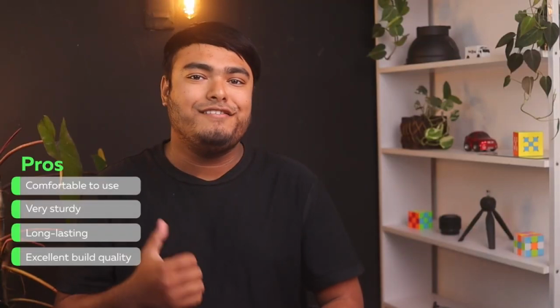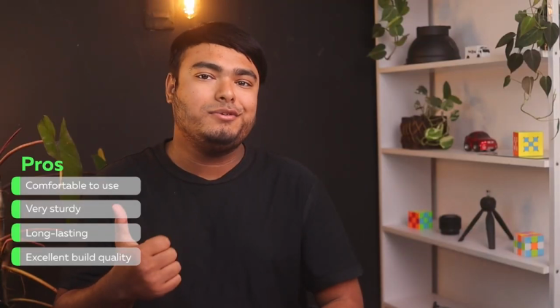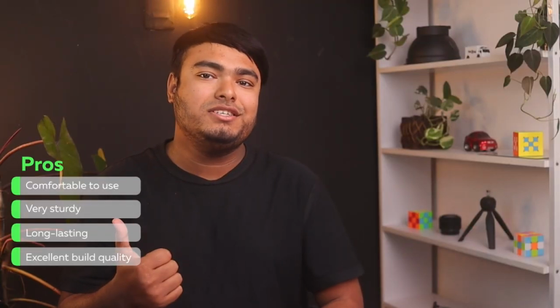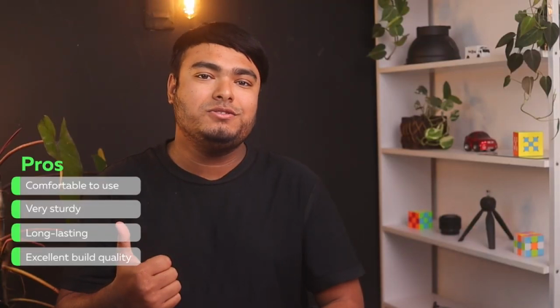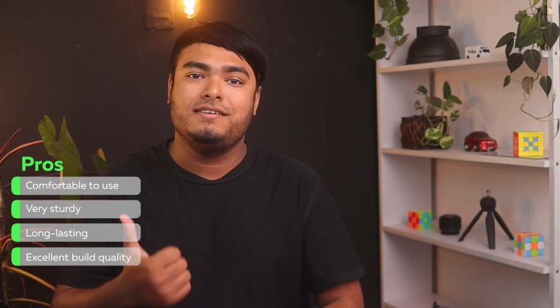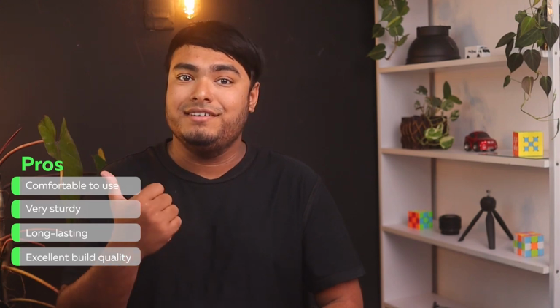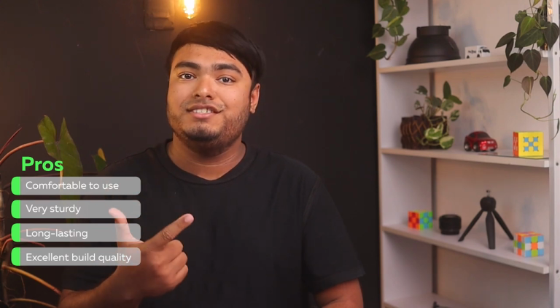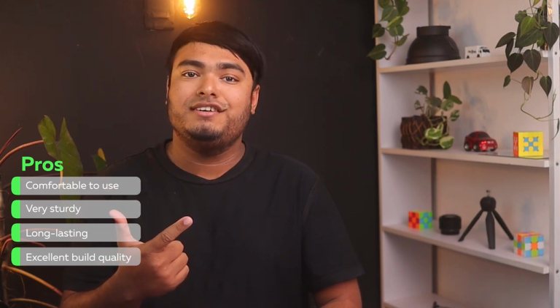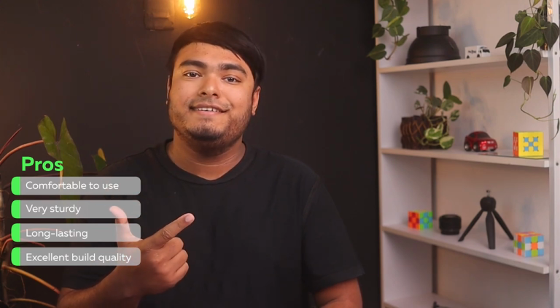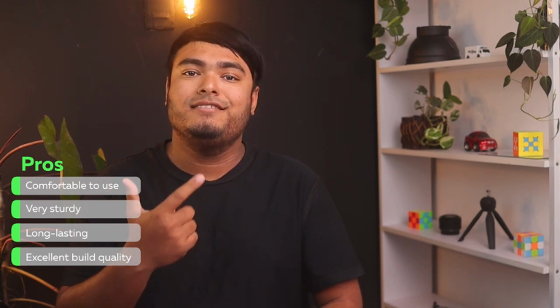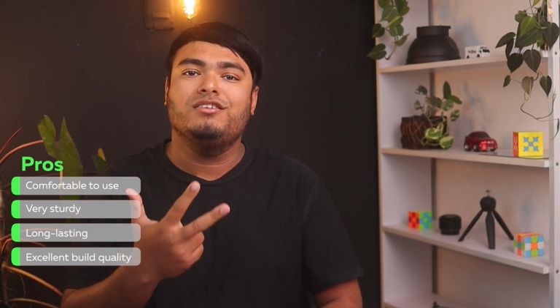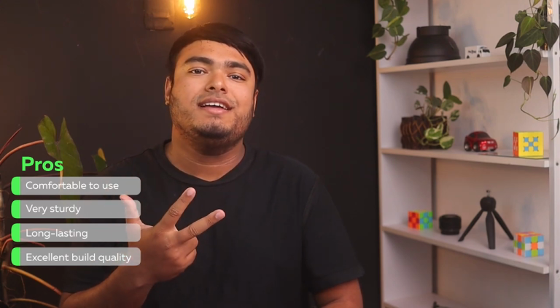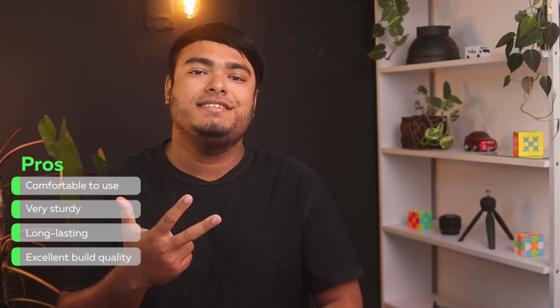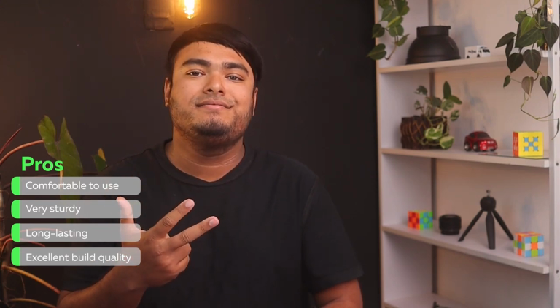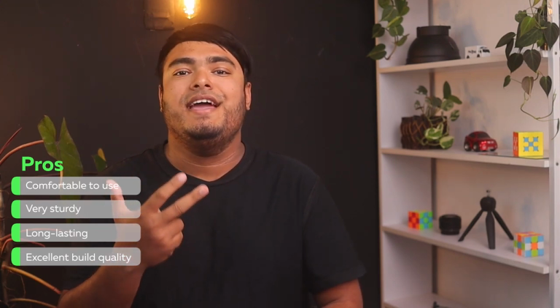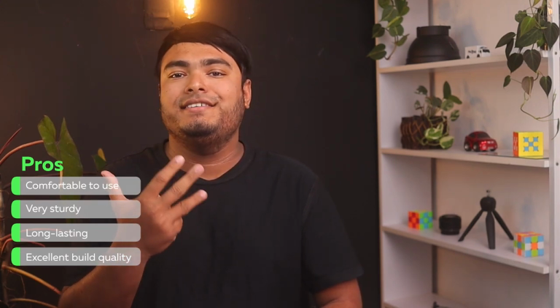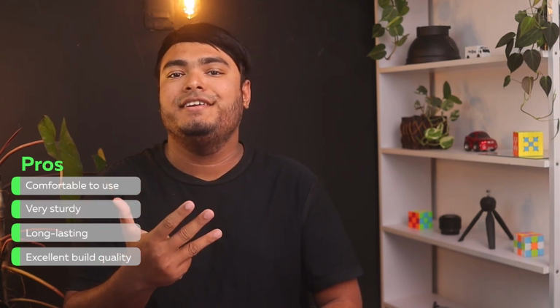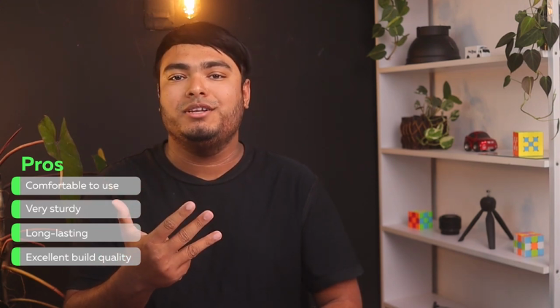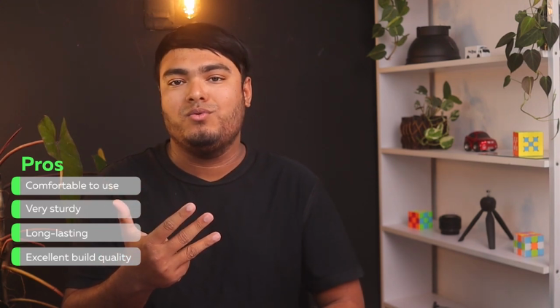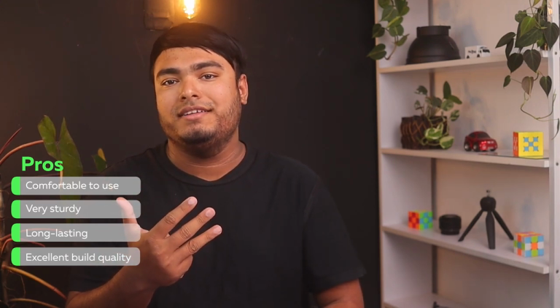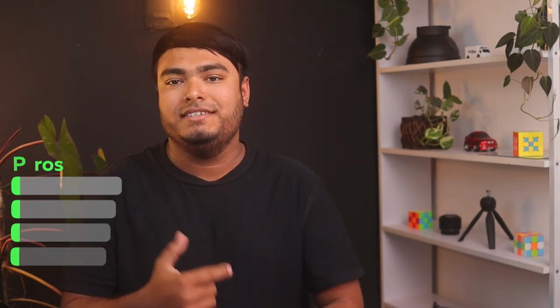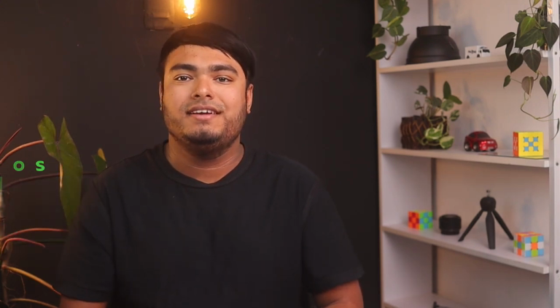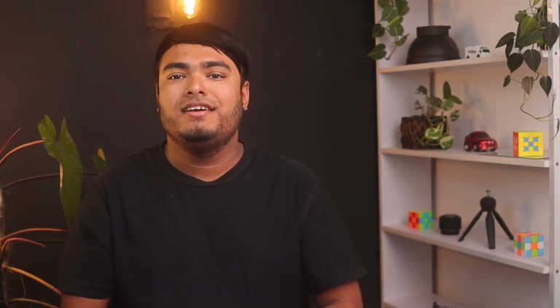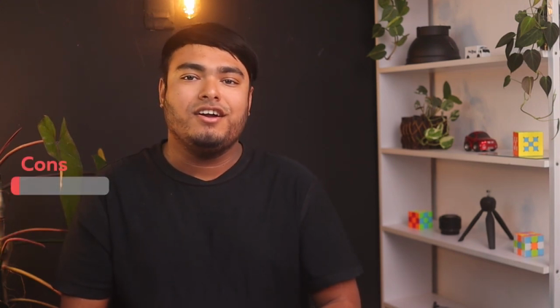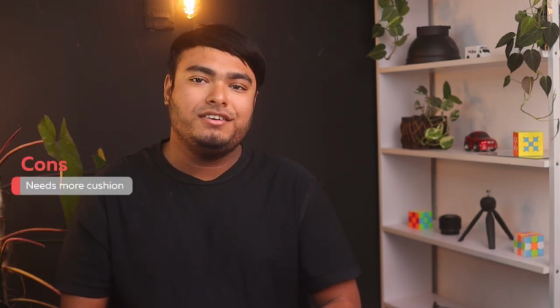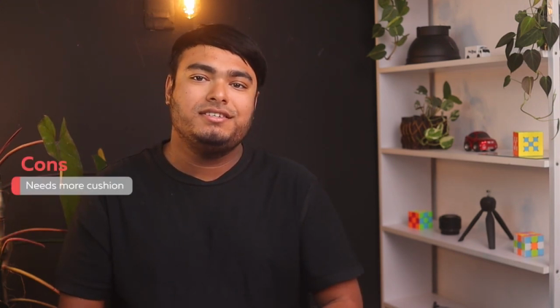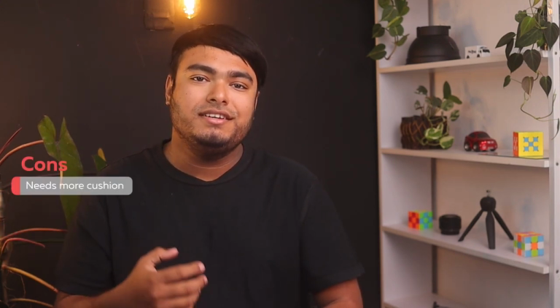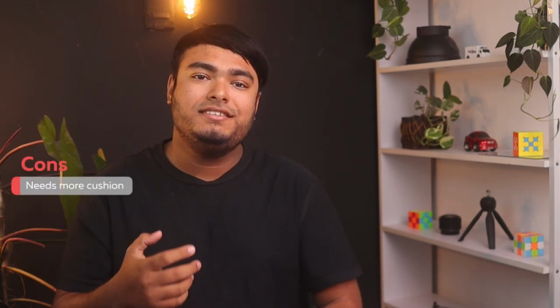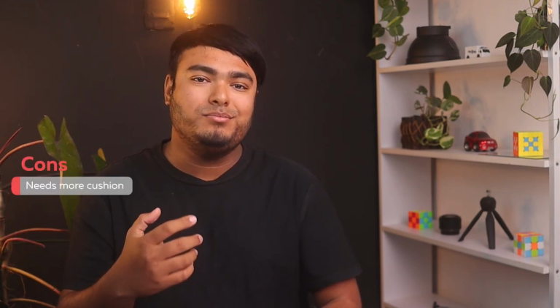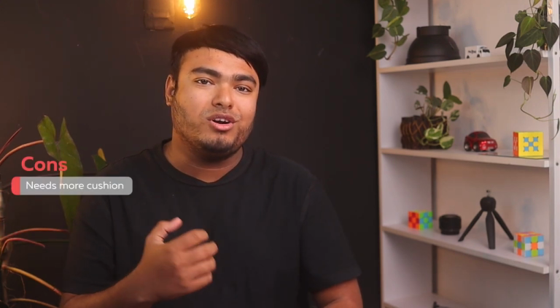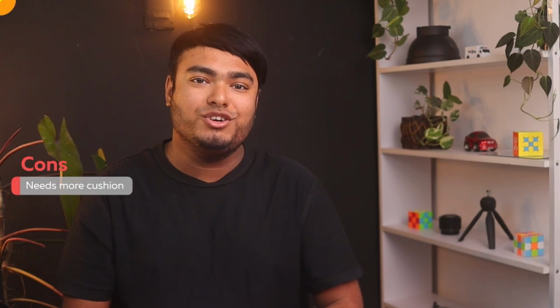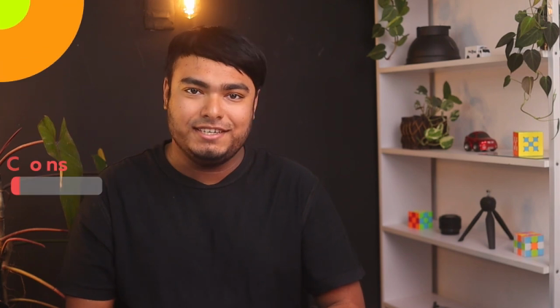Pros: comfortable to use, very sturdy, long-lasting, excellent build quality. Cons: needs more cushion.